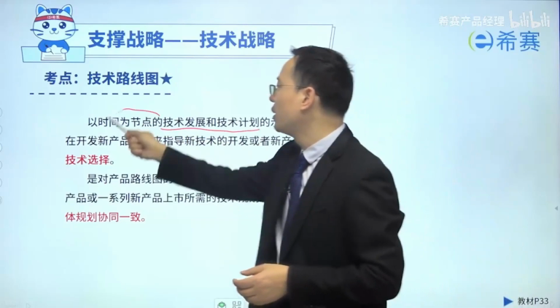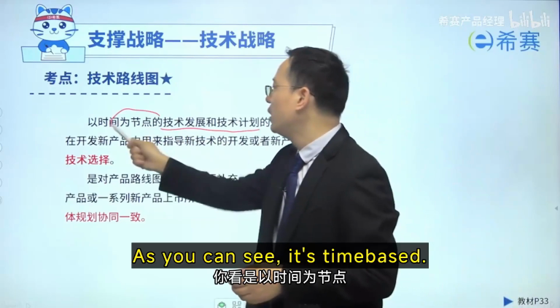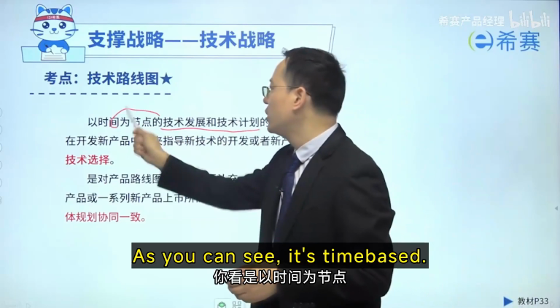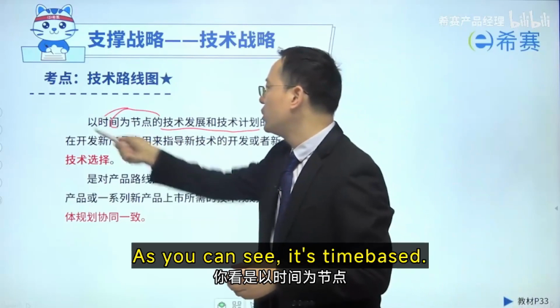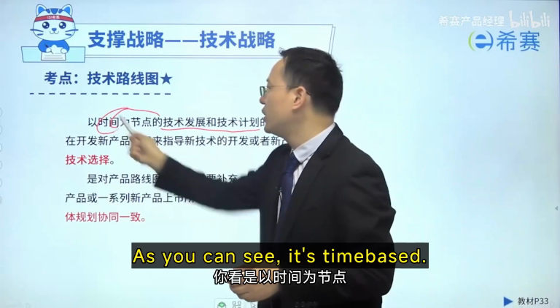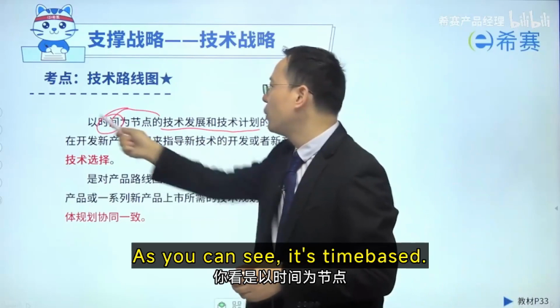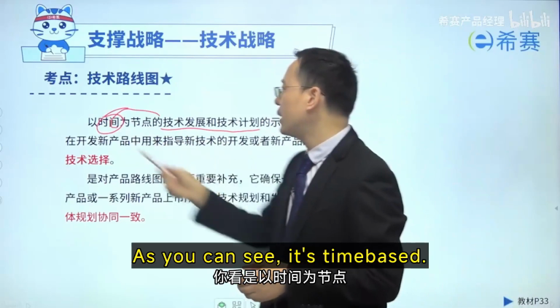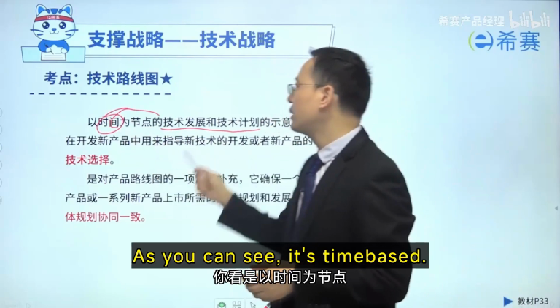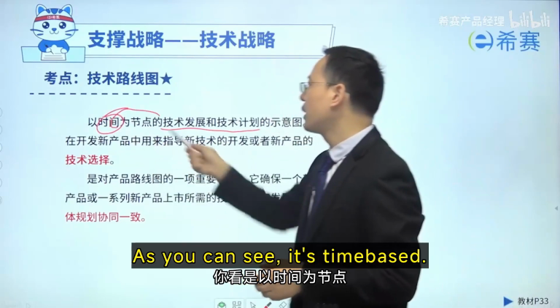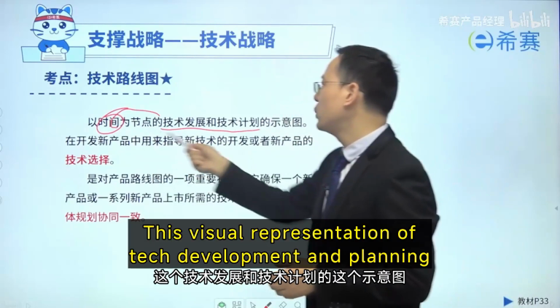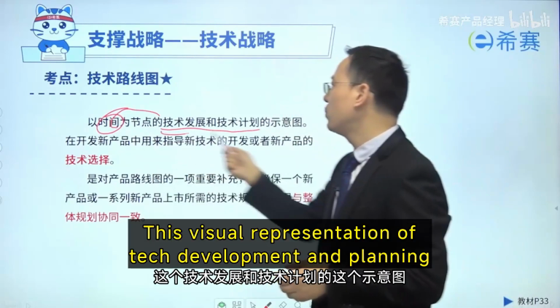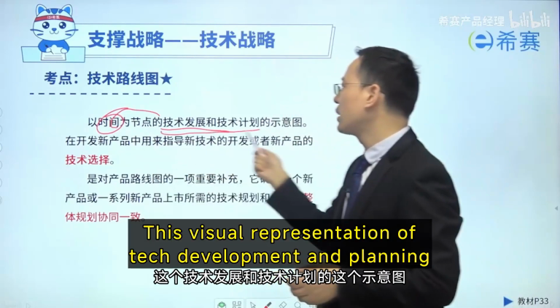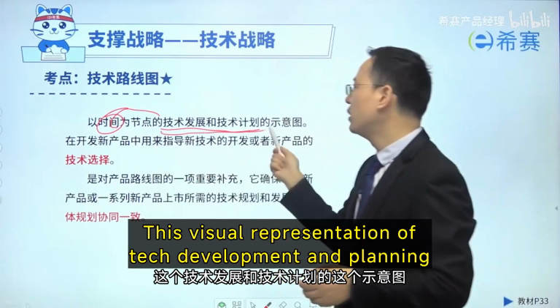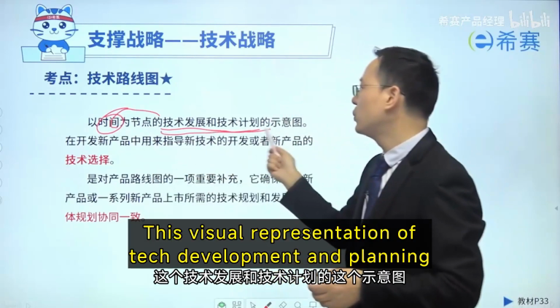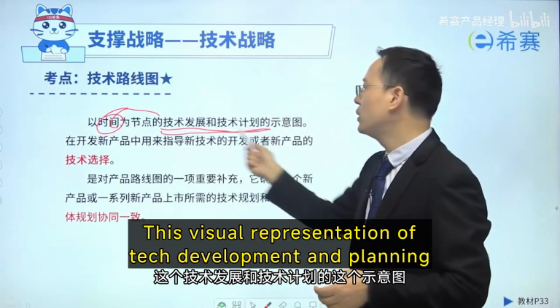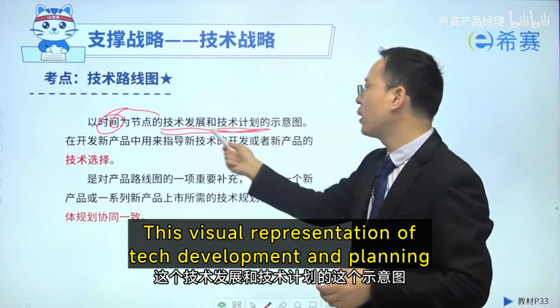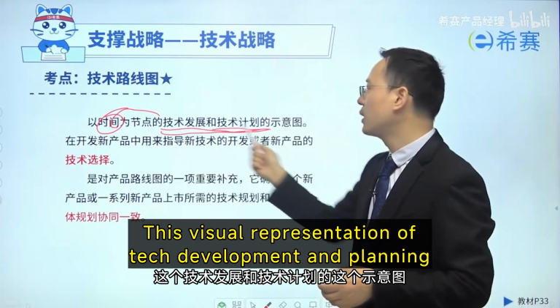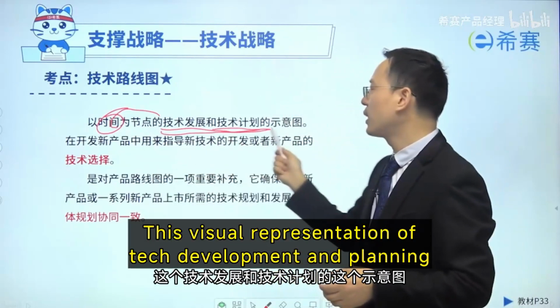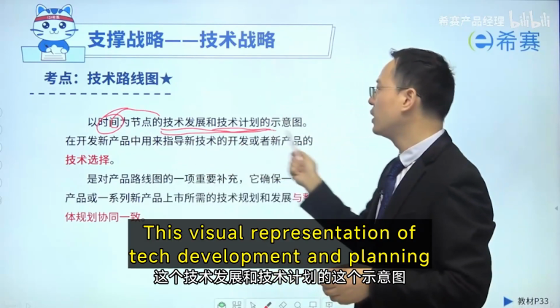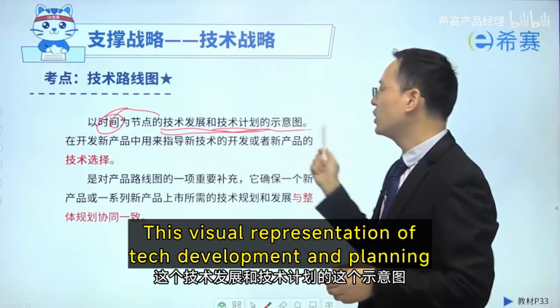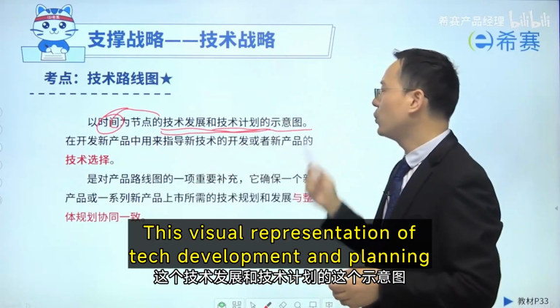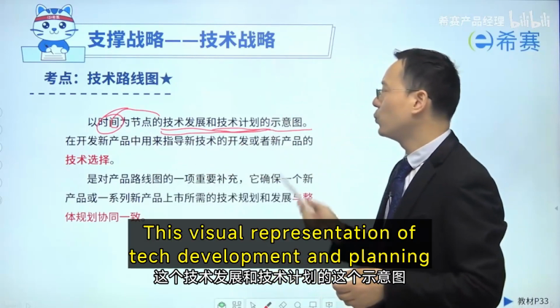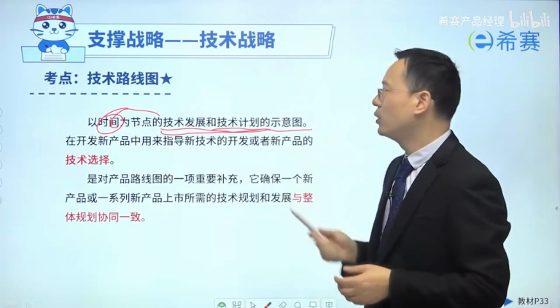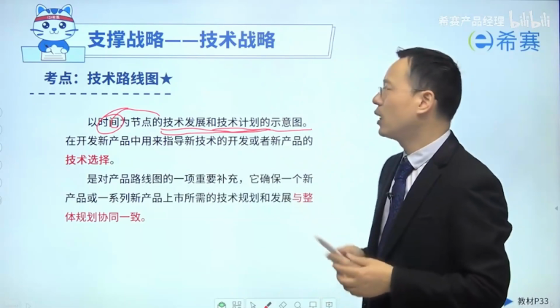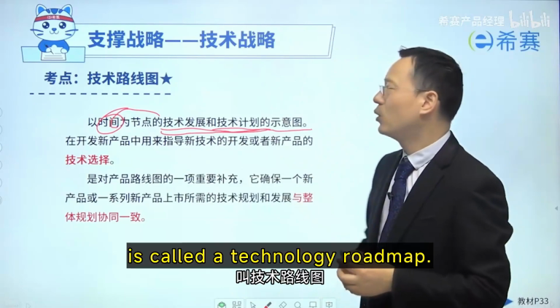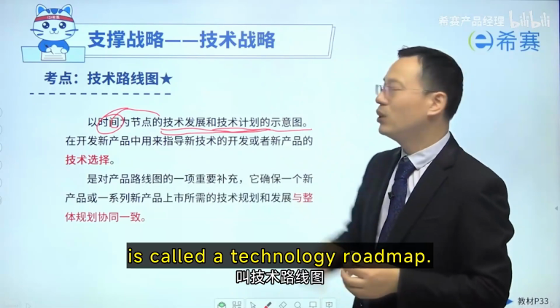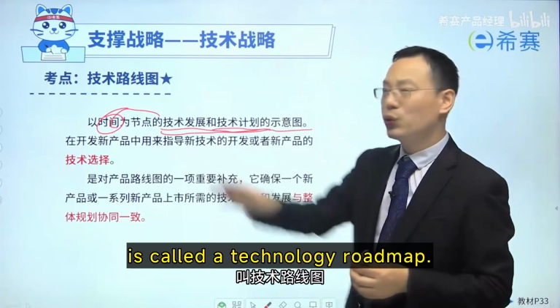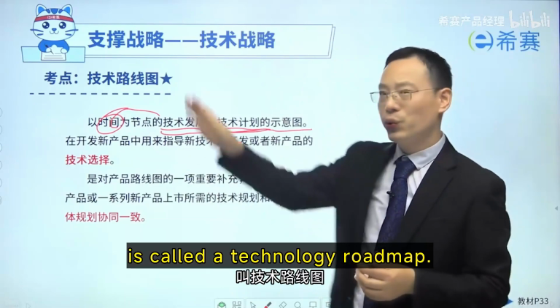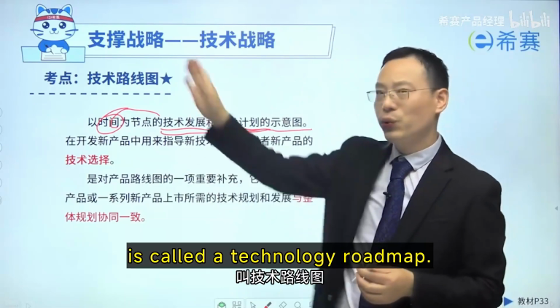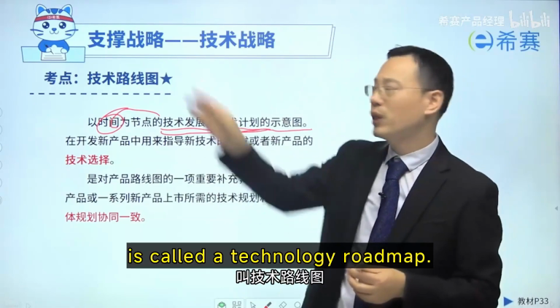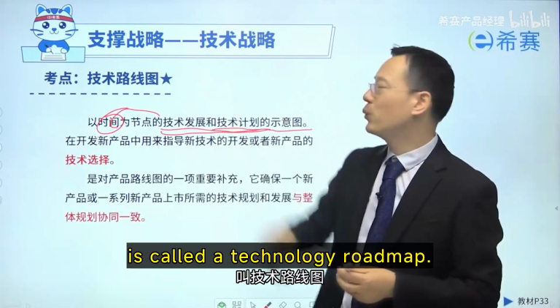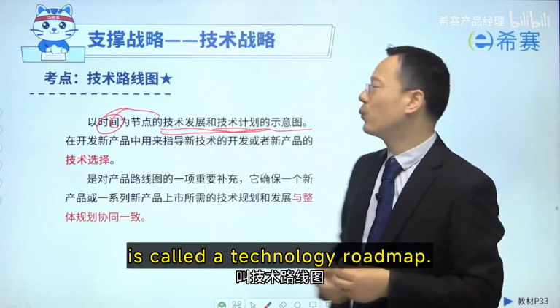As you can see, it's time-based. This visual representation of tech development and planning is called a technology roadmap.